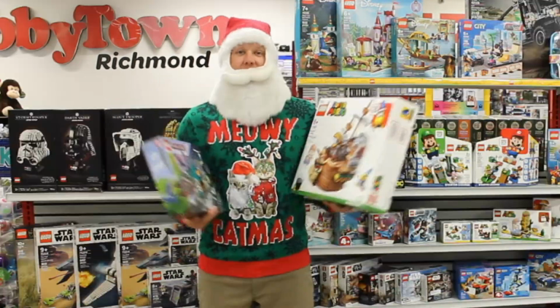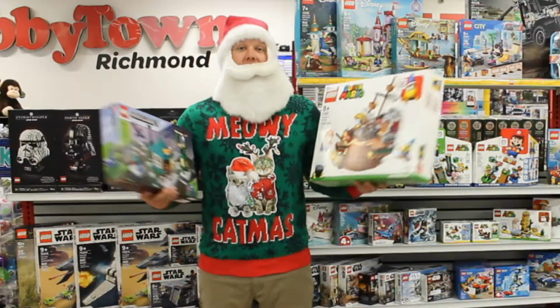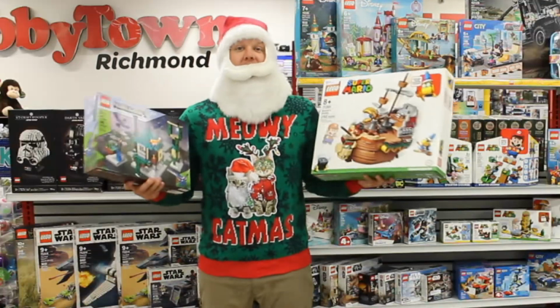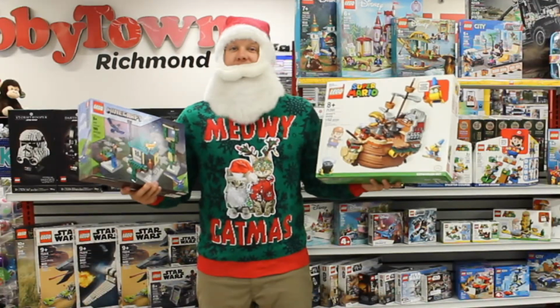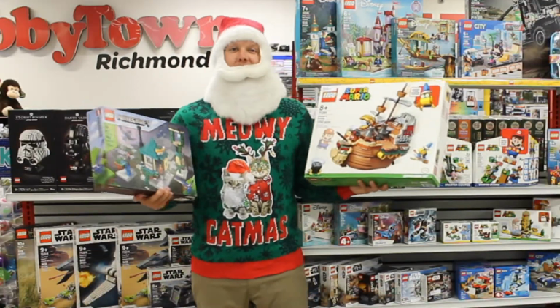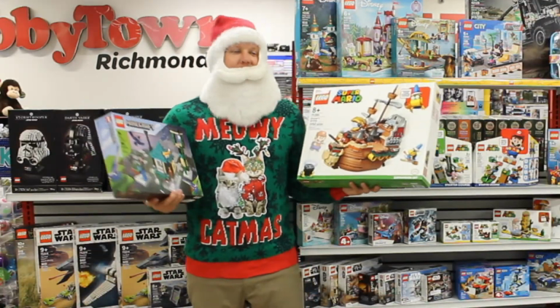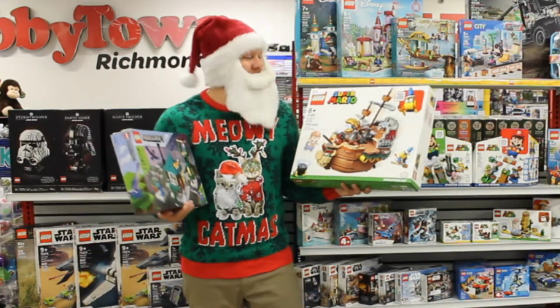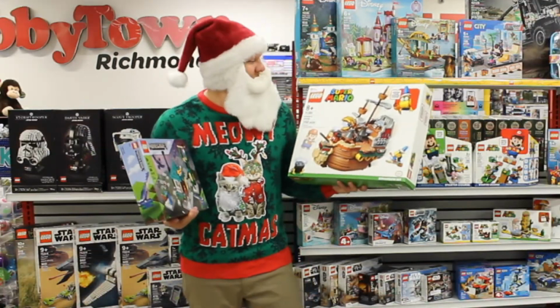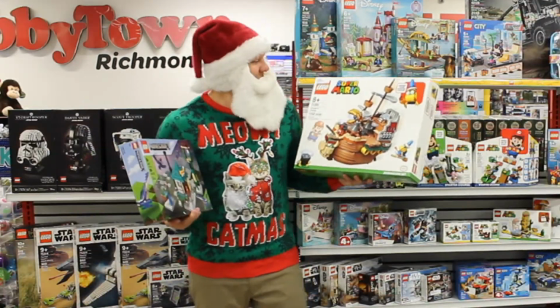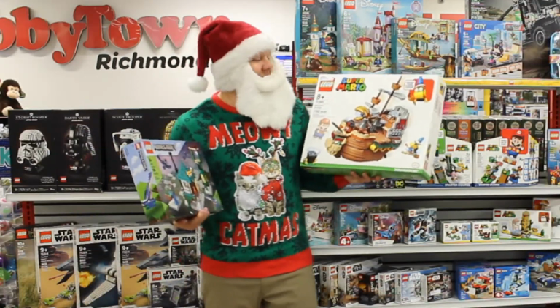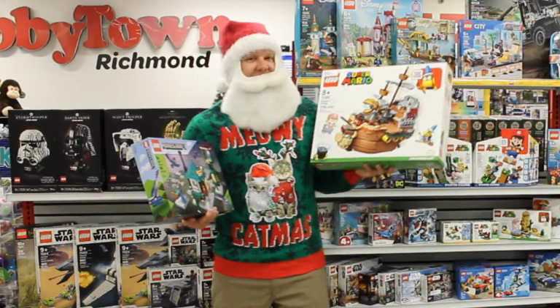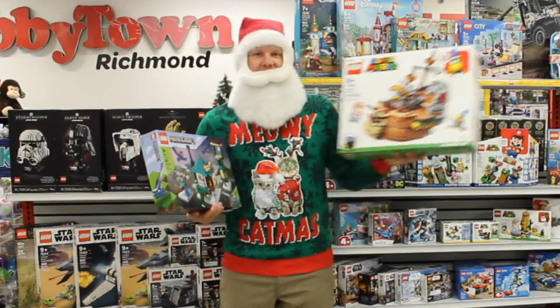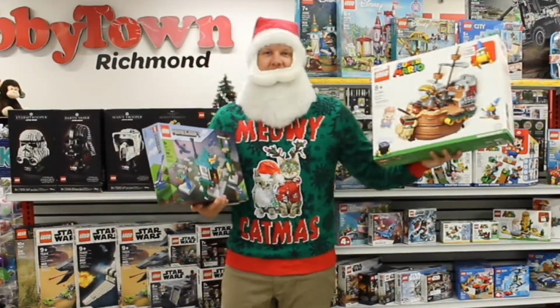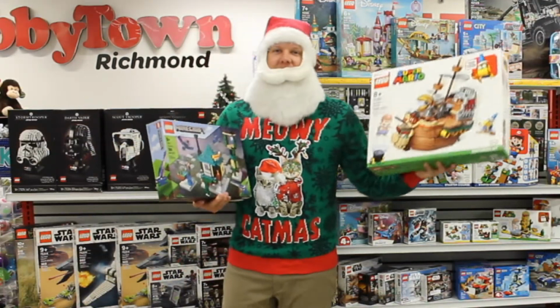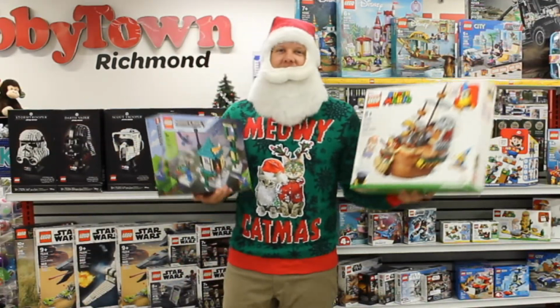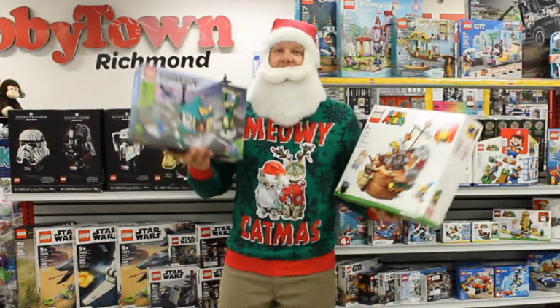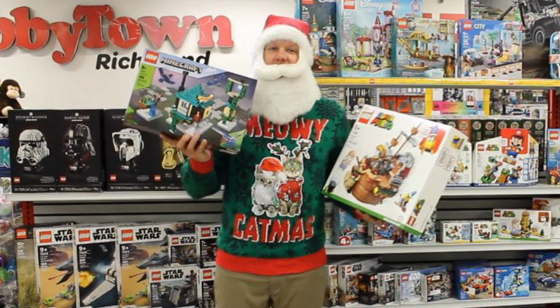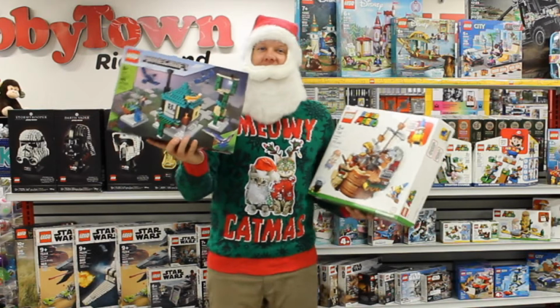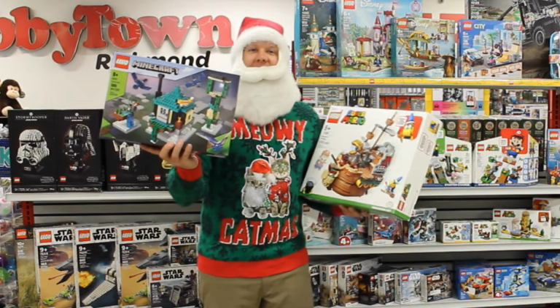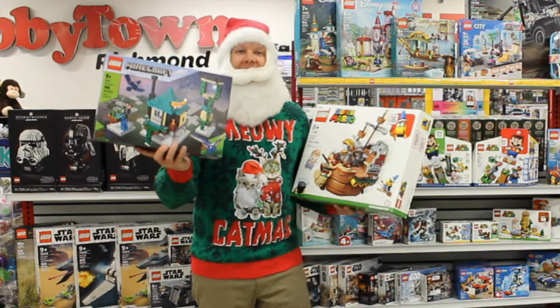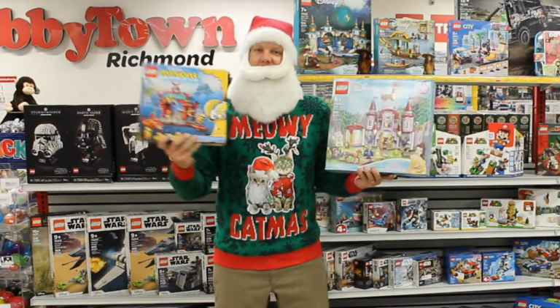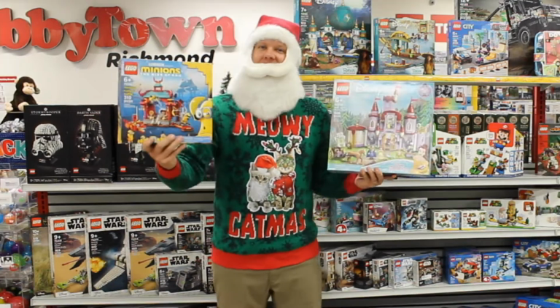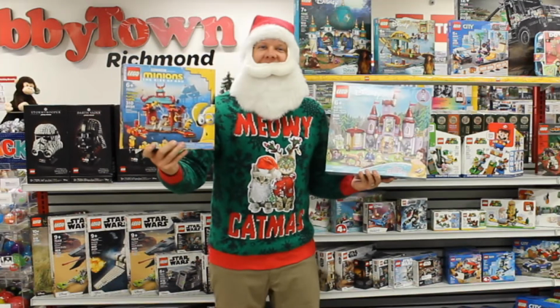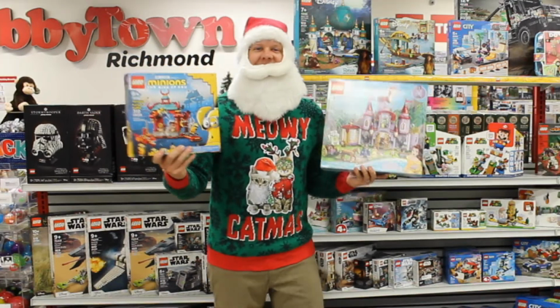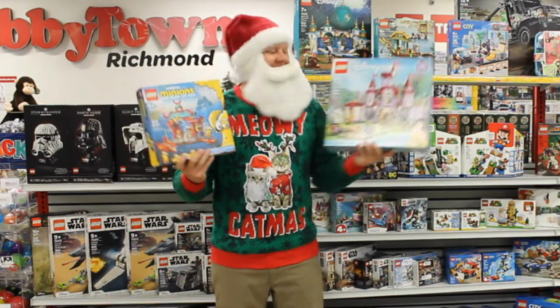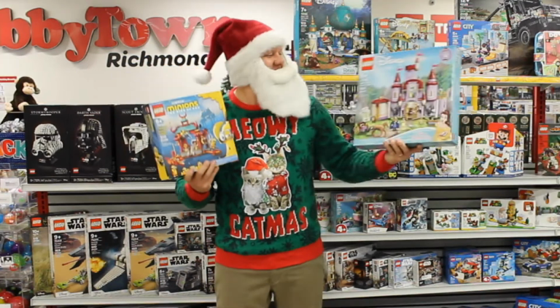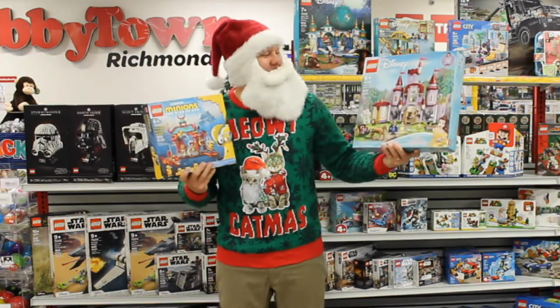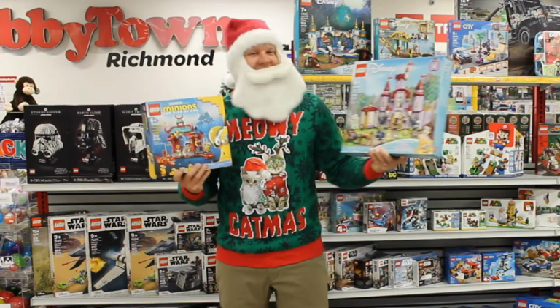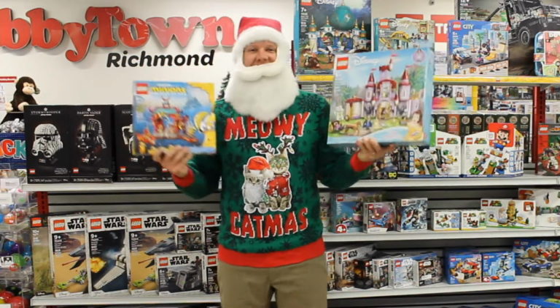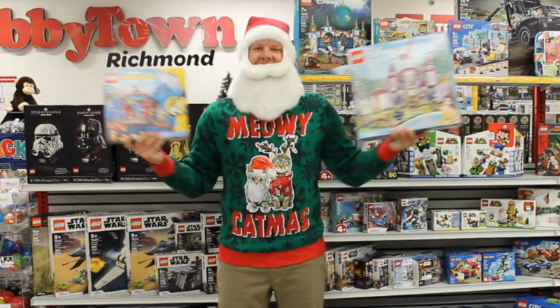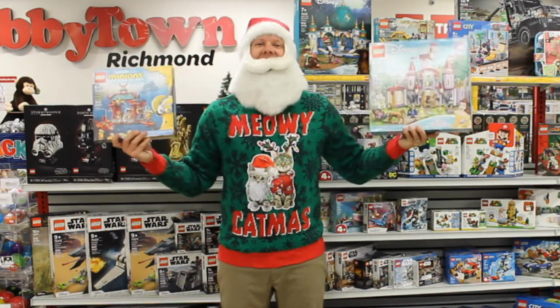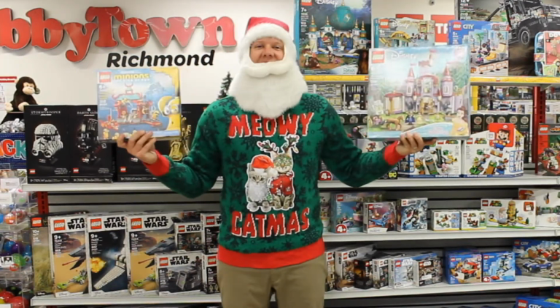And for the younger Lego builders, we have lines like Super Mario, Minecraft, Minions, Disney Princess, and more.